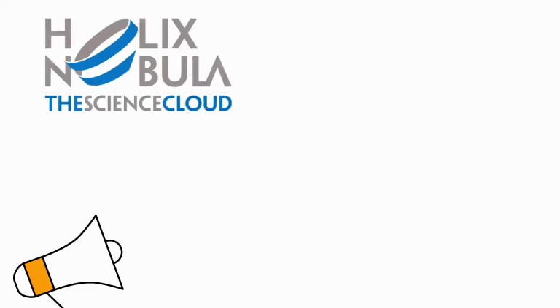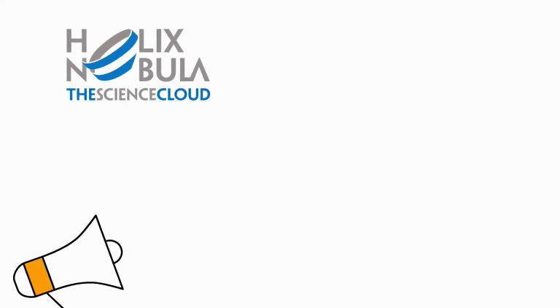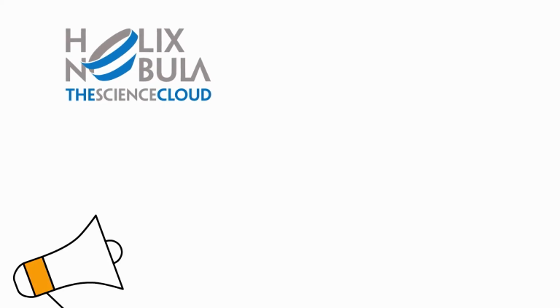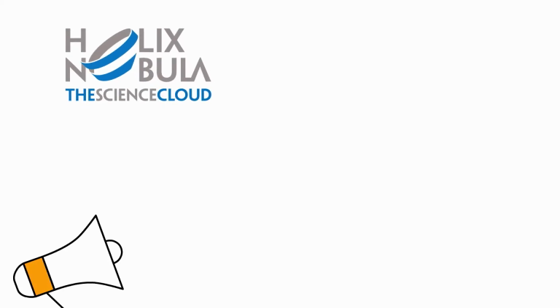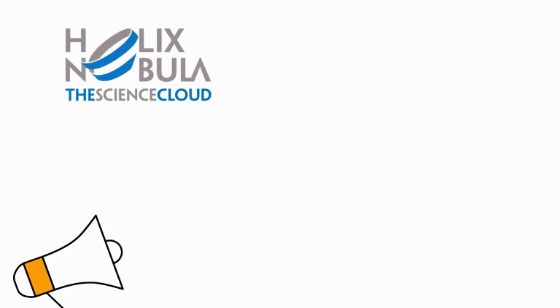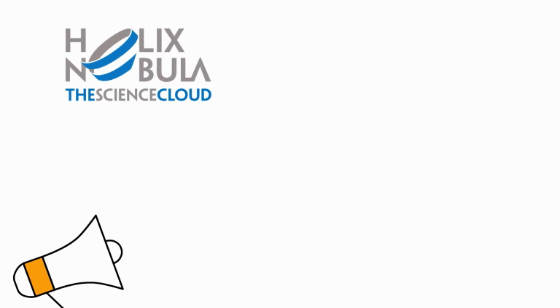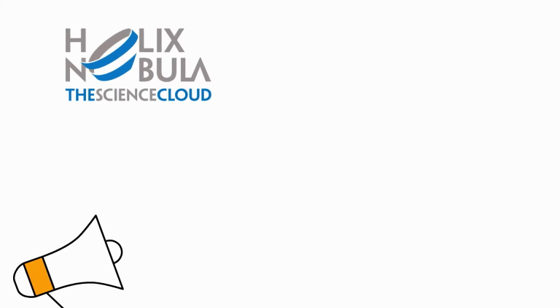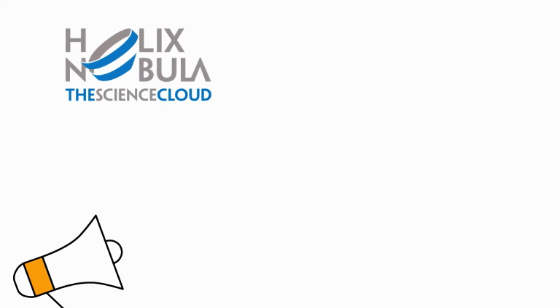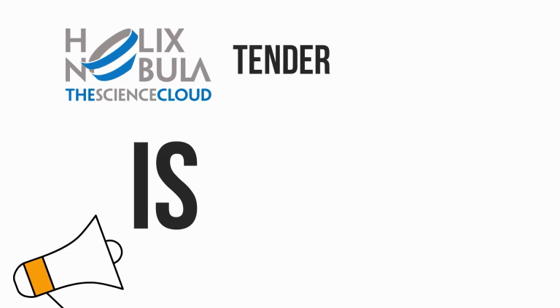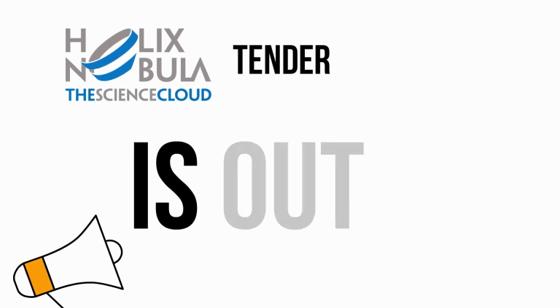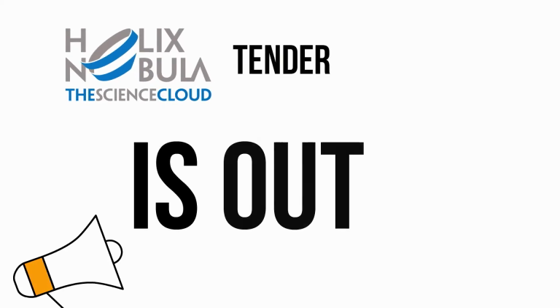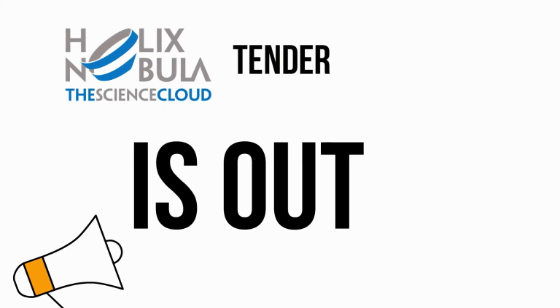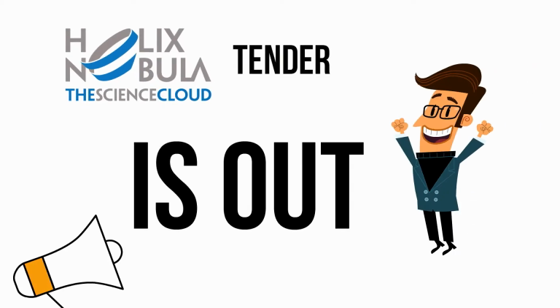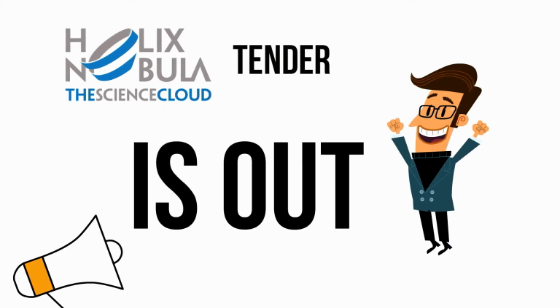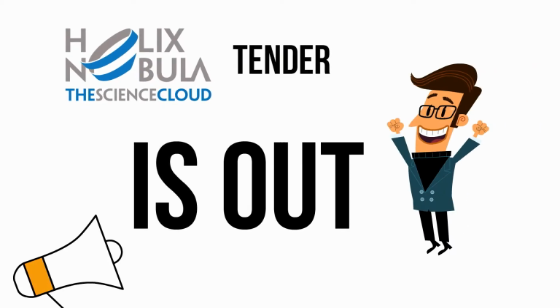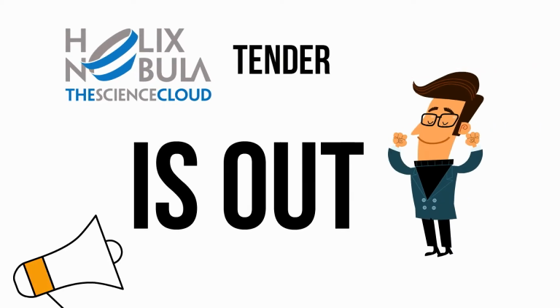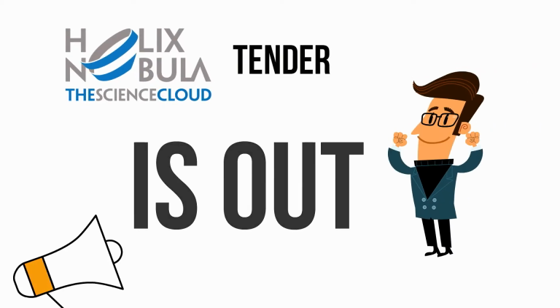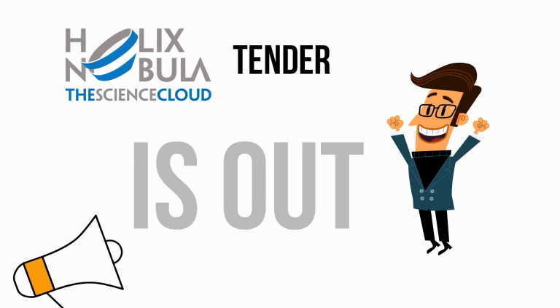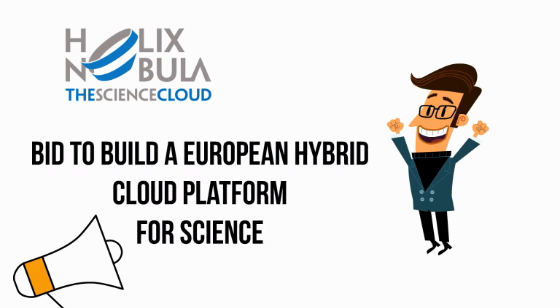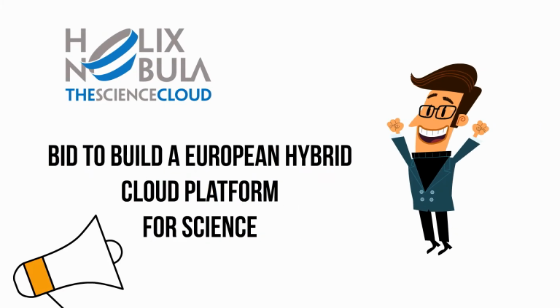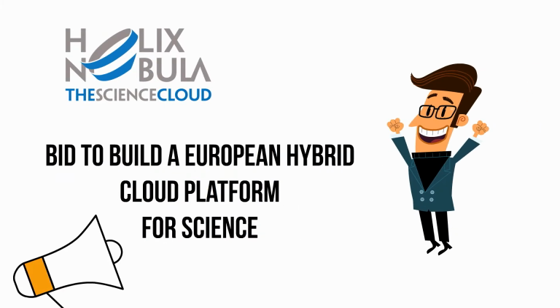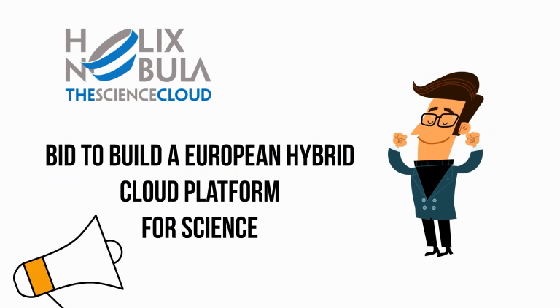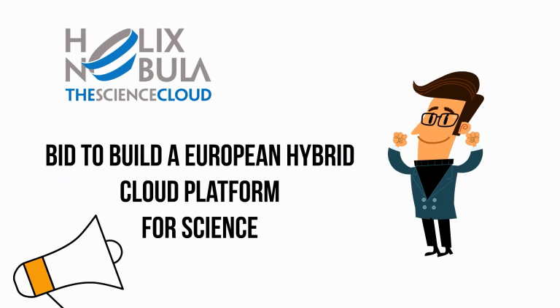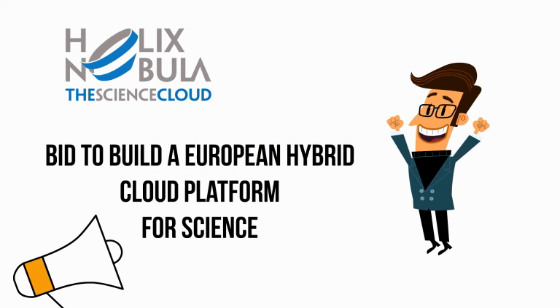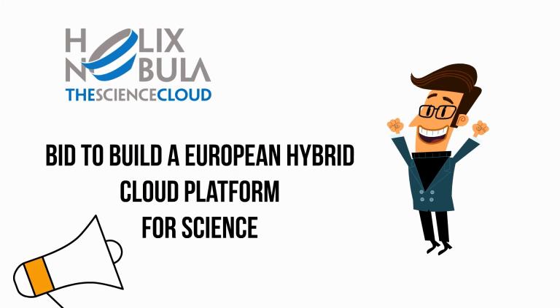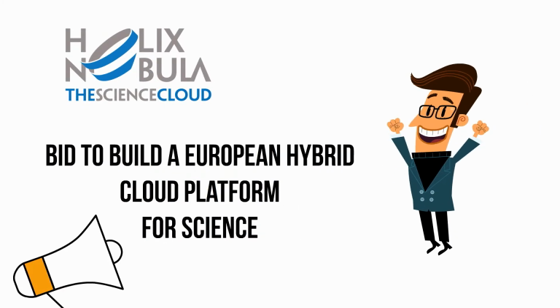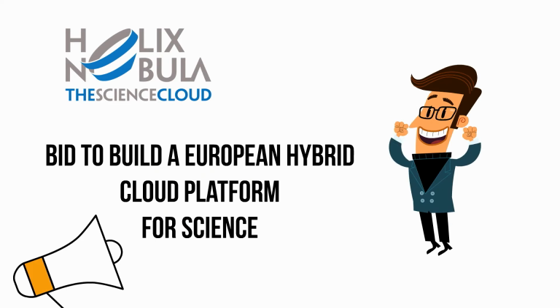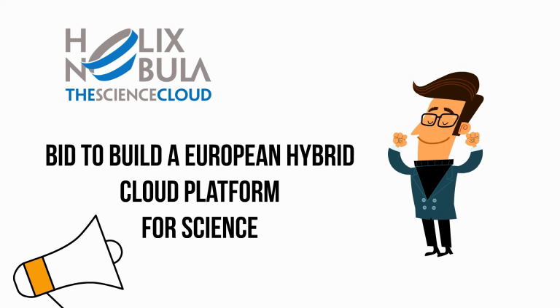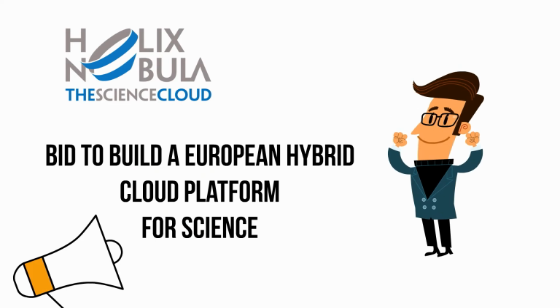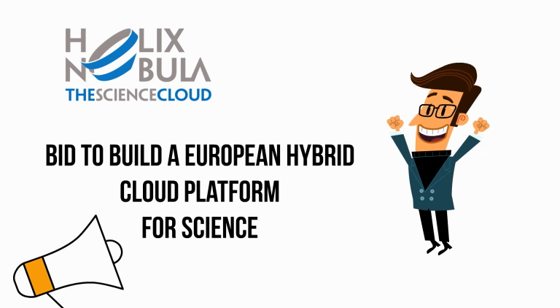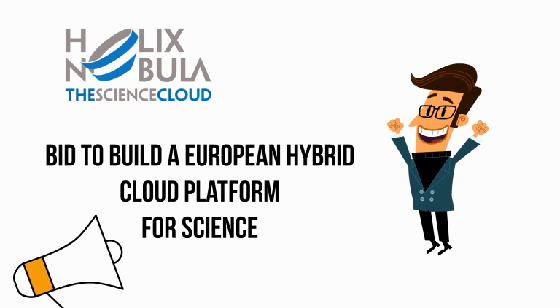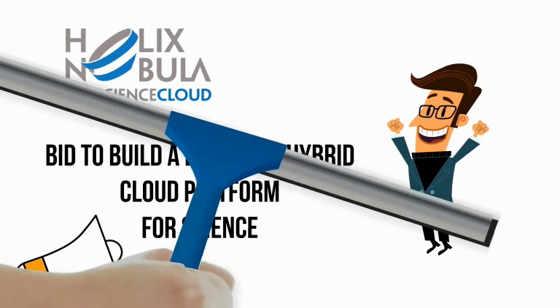The Helix Nebula Science Cloud Tender is out. Bid to build a European hybrid cloud platform for science.